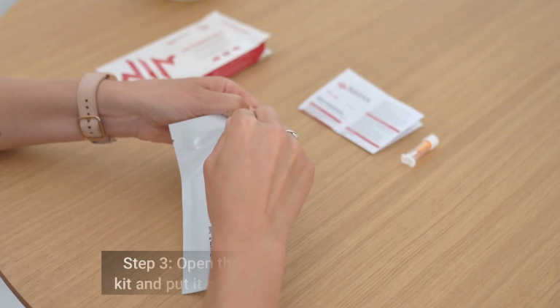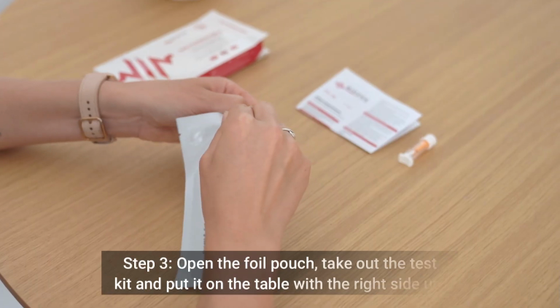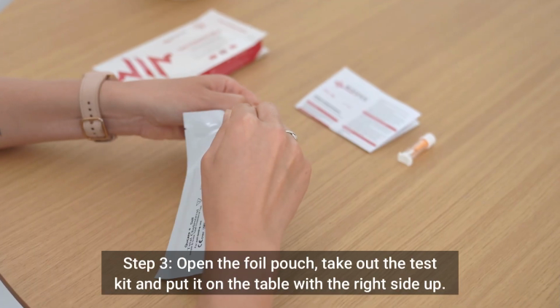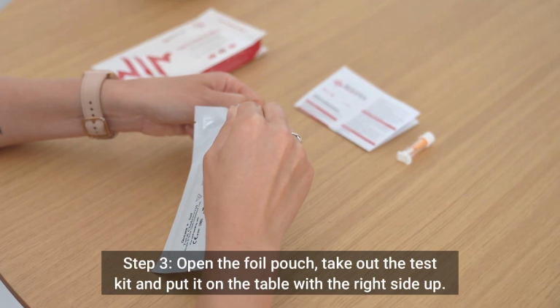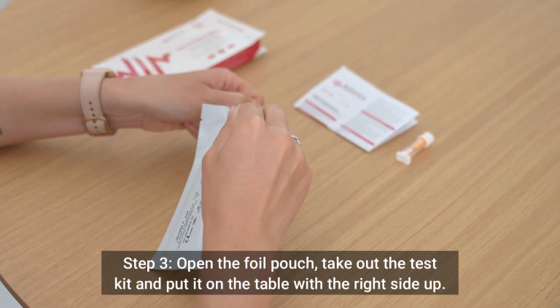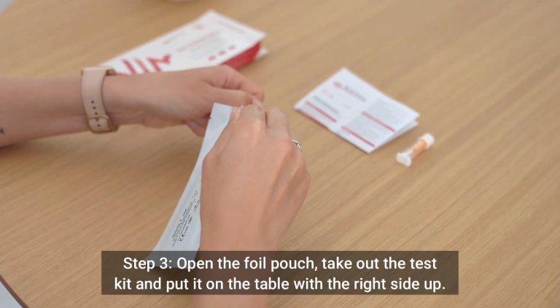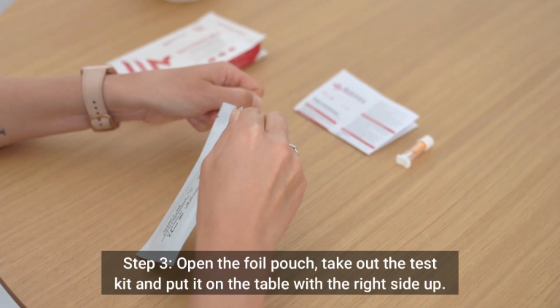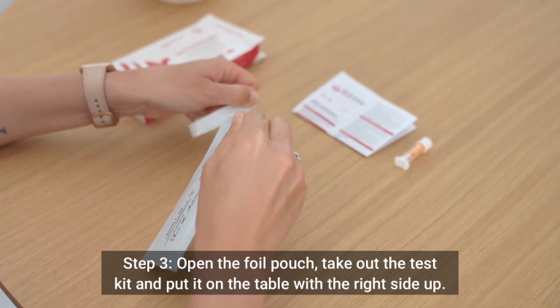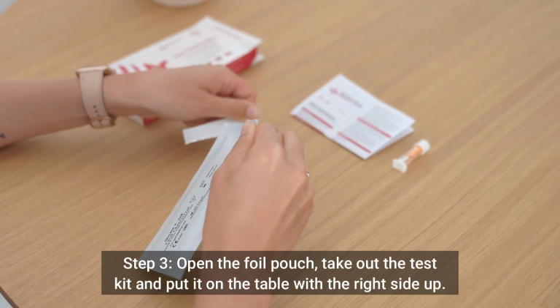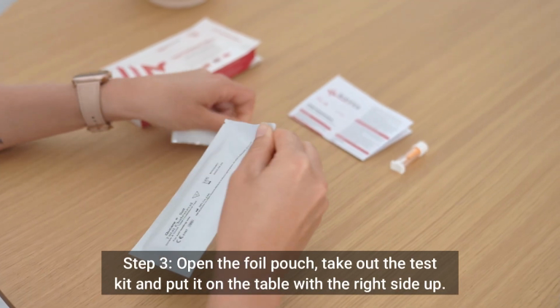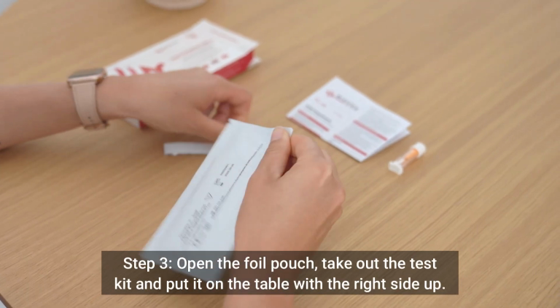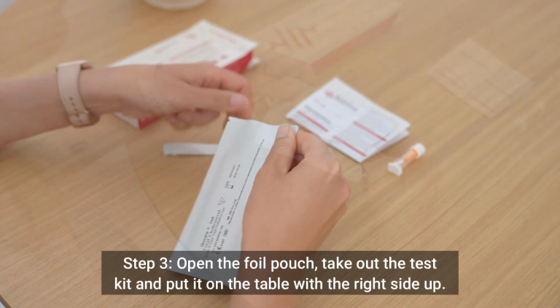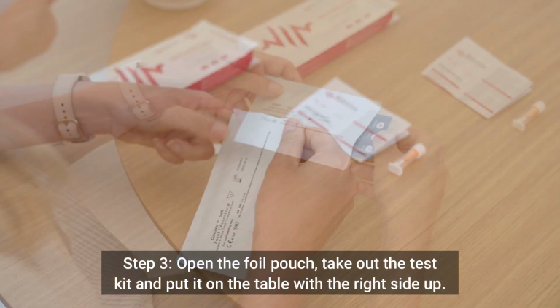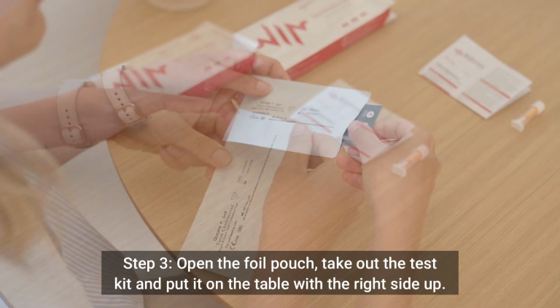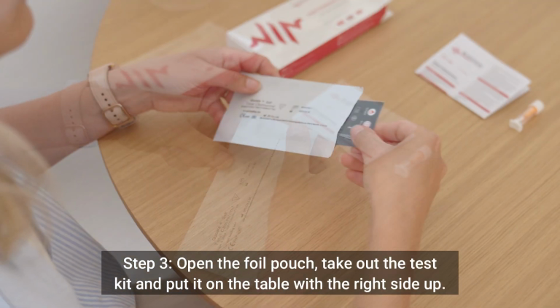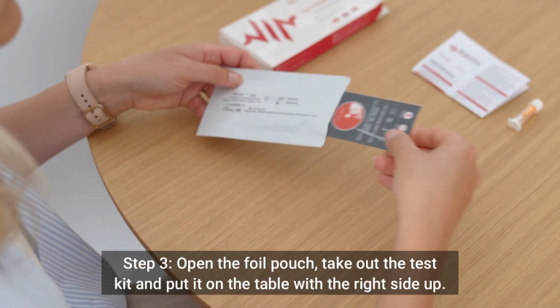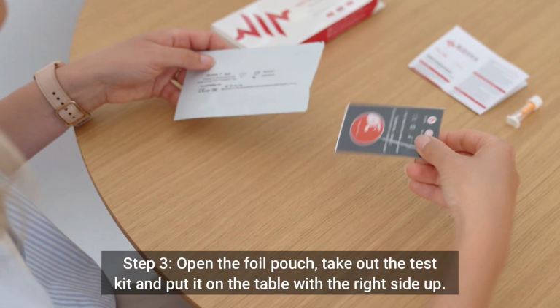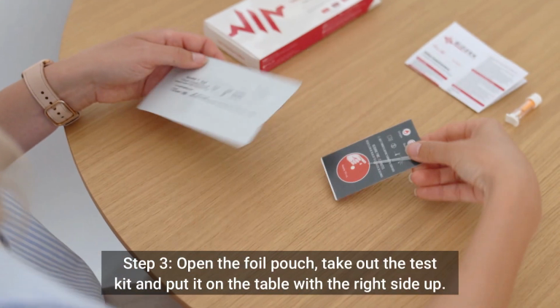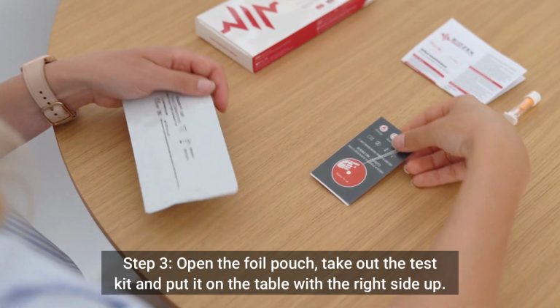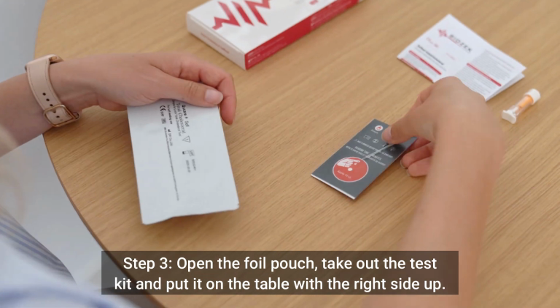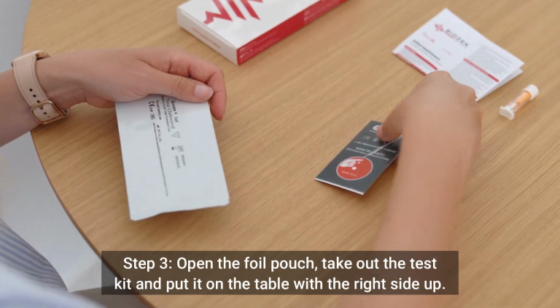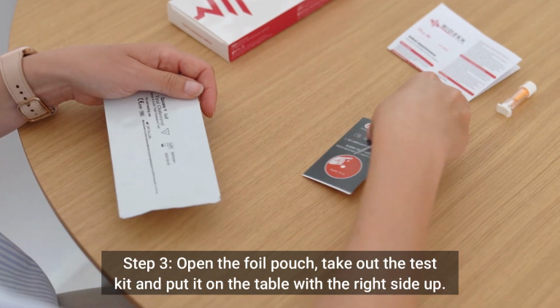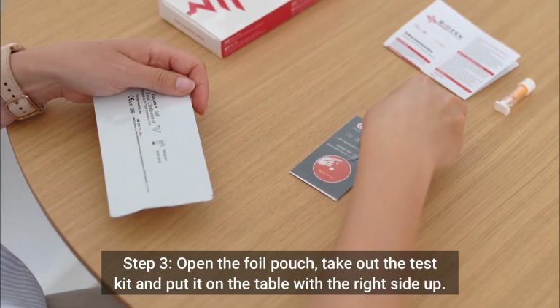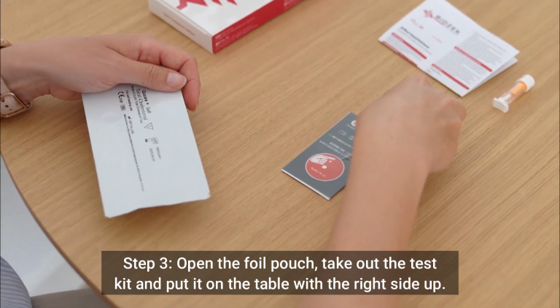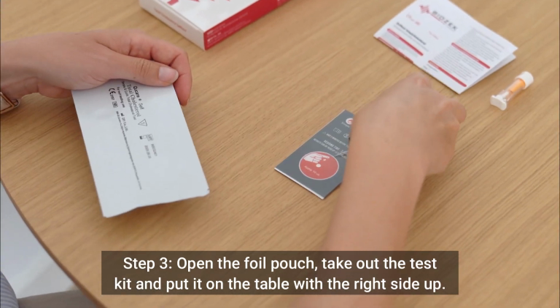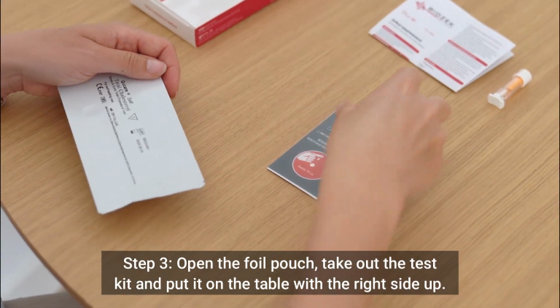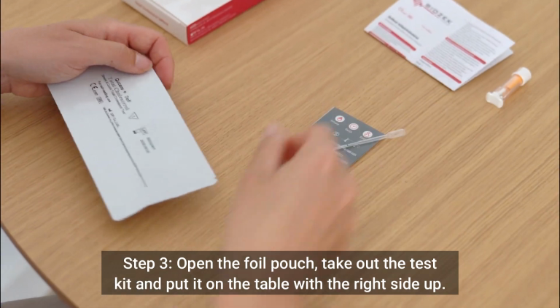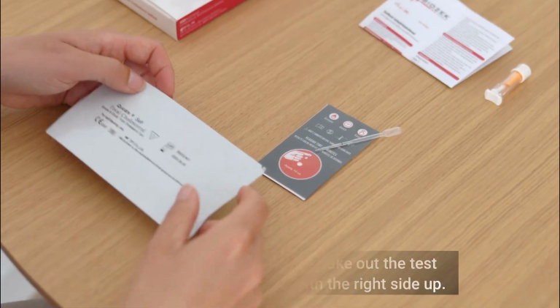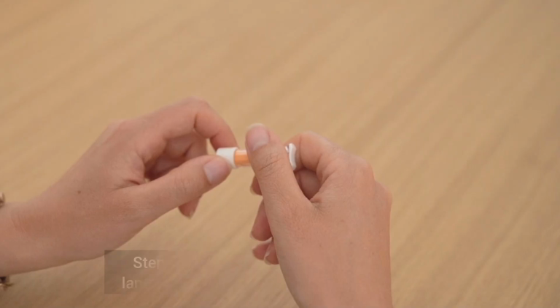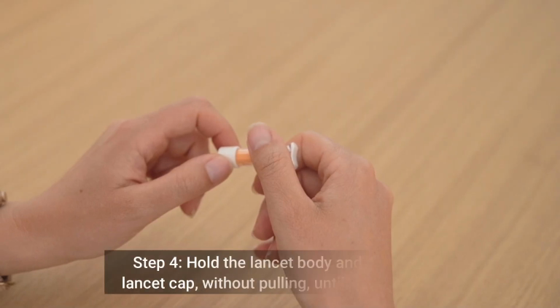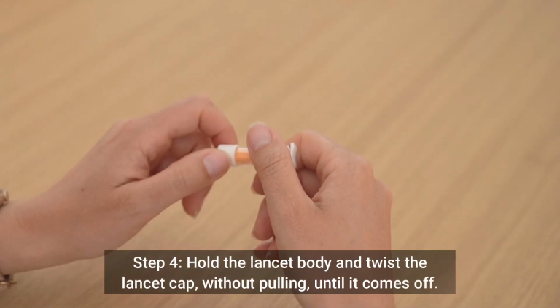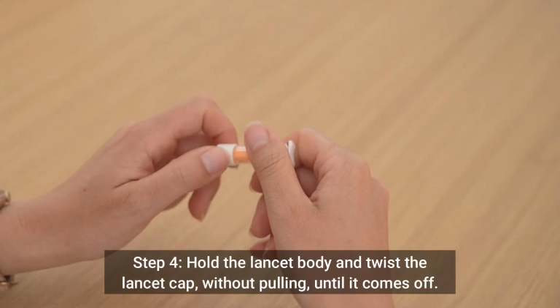Step 3: Open the foil pouch, take out the test kit, and put it on the table with the right side up.